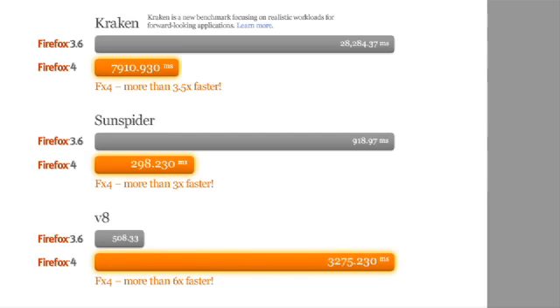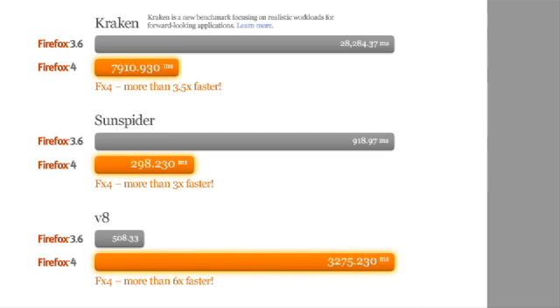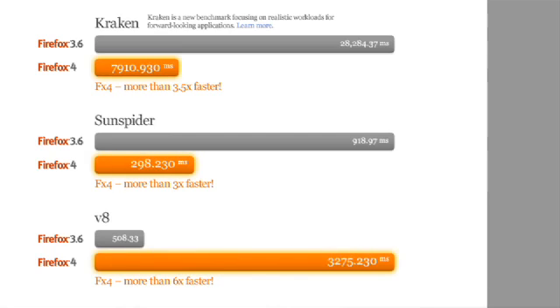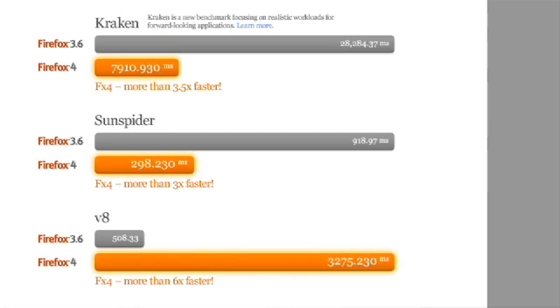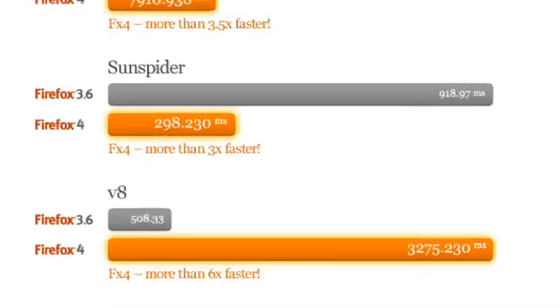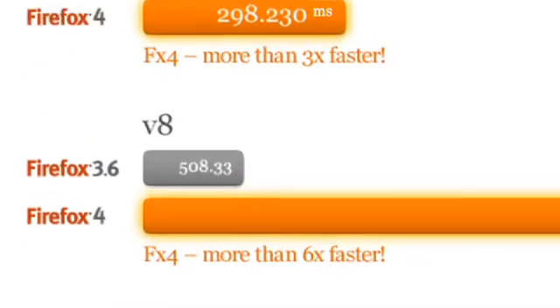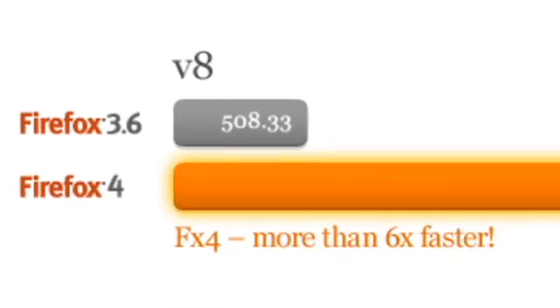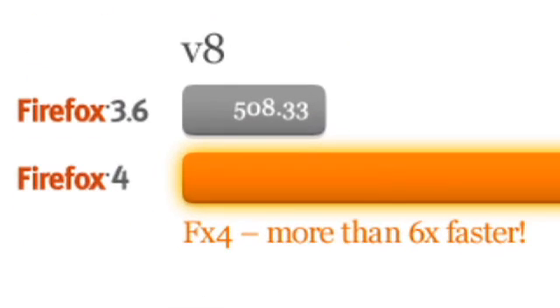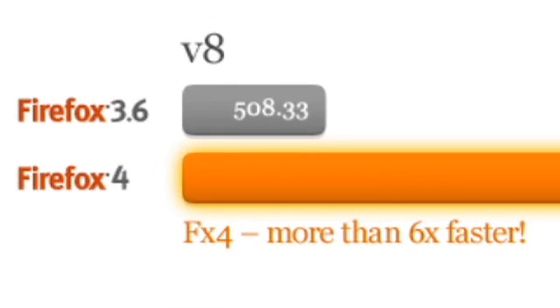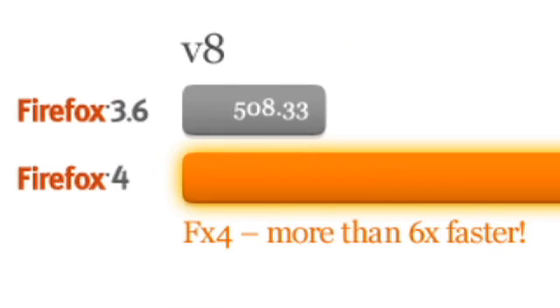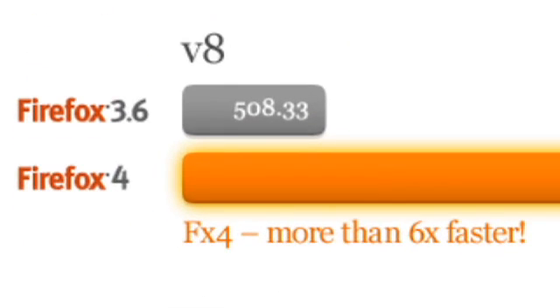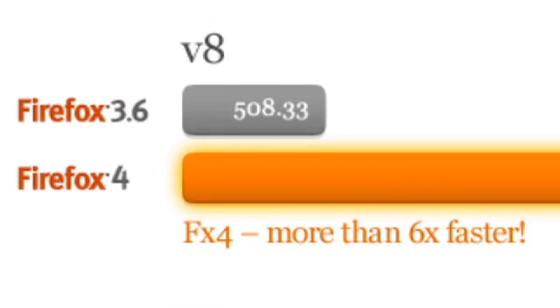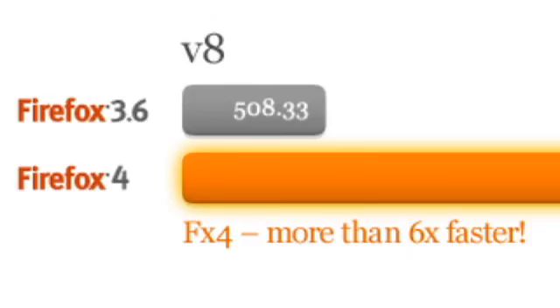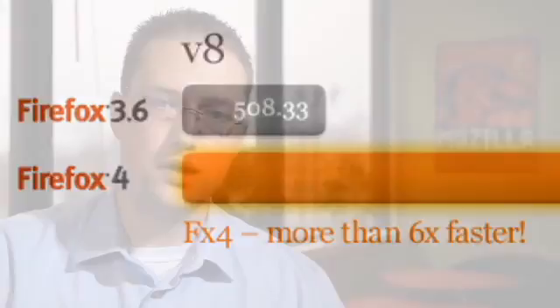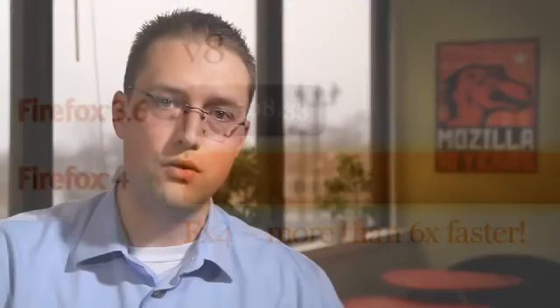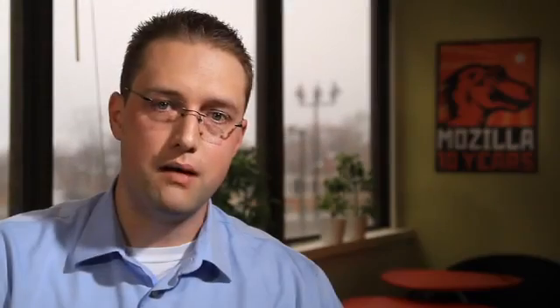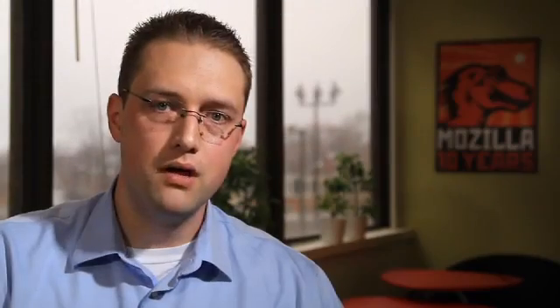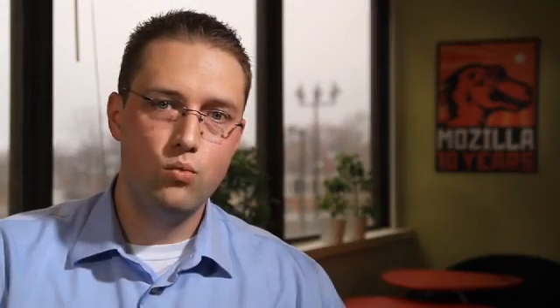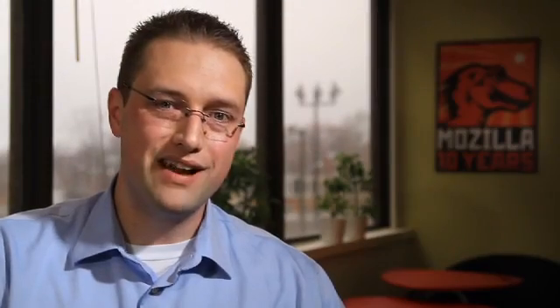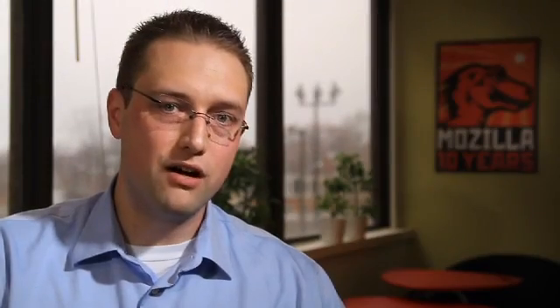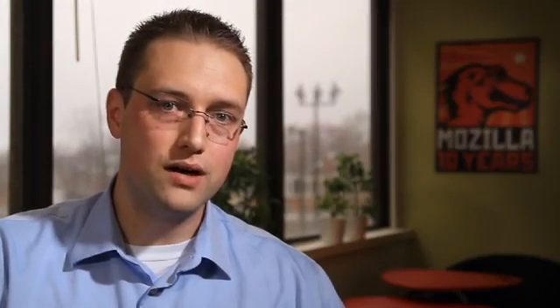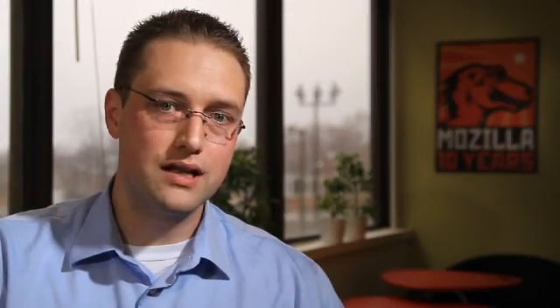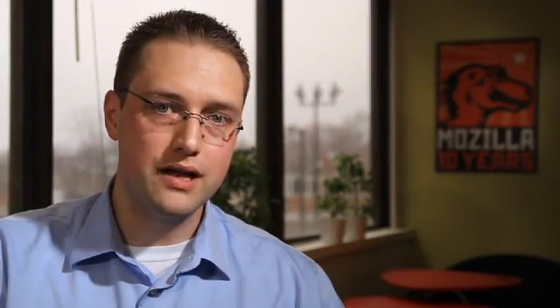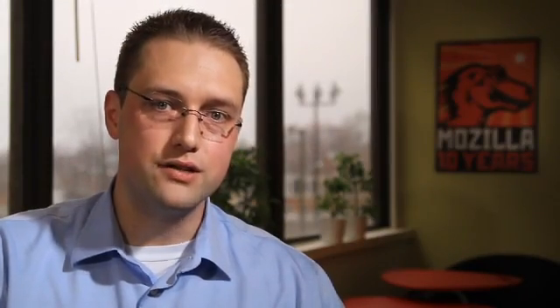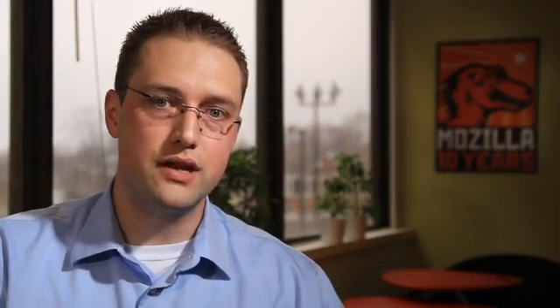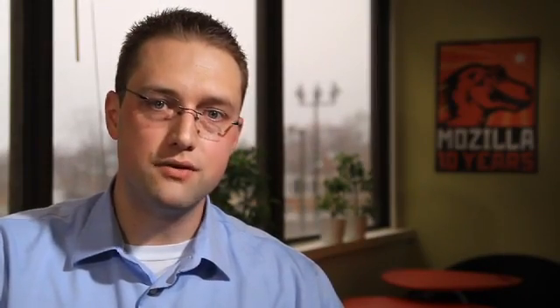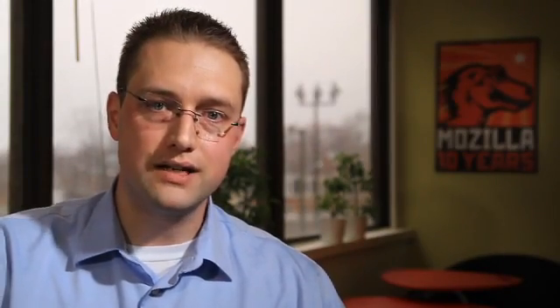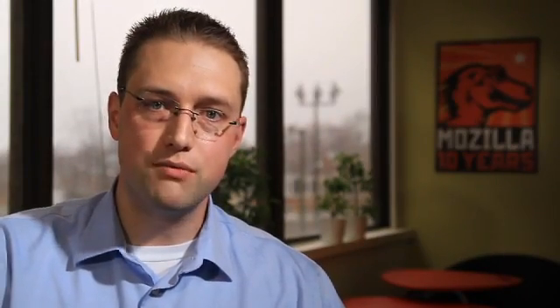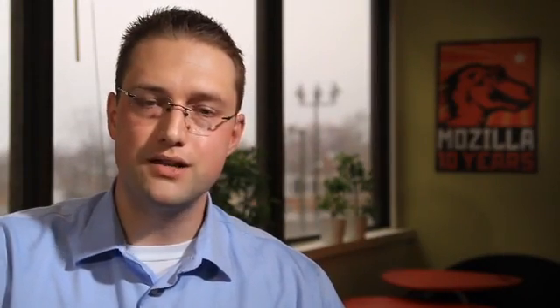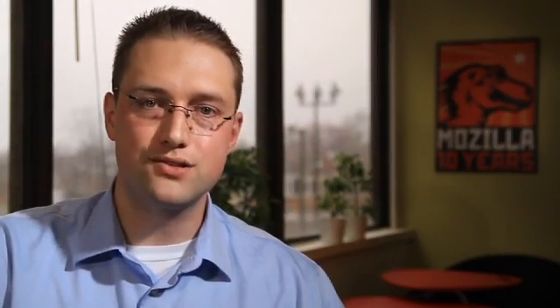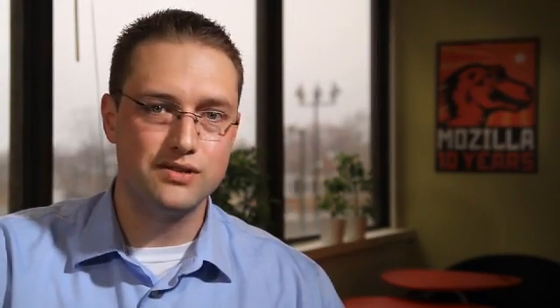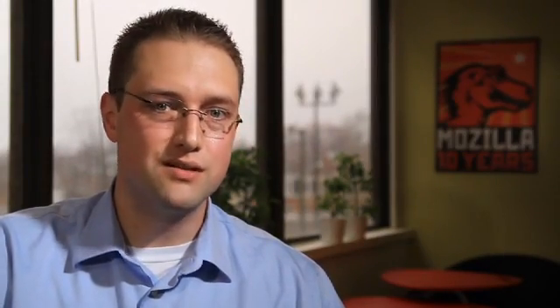We've optimized our startup time, so we pop up a lot sooner and get you onto the web. We've added hardware acceleration, so when you're interacting with pages, scrolling them.